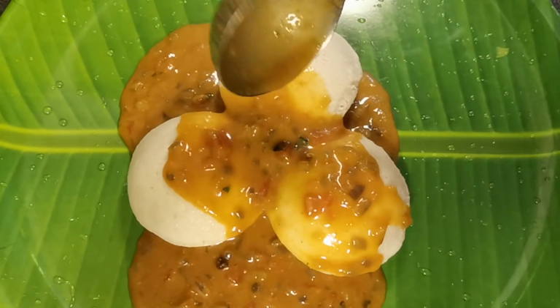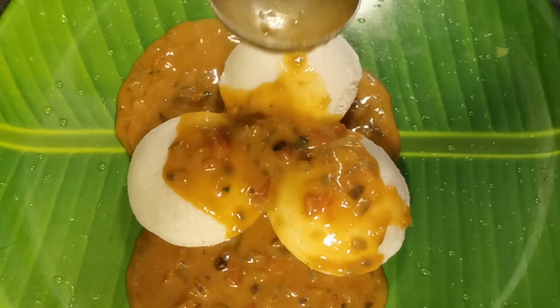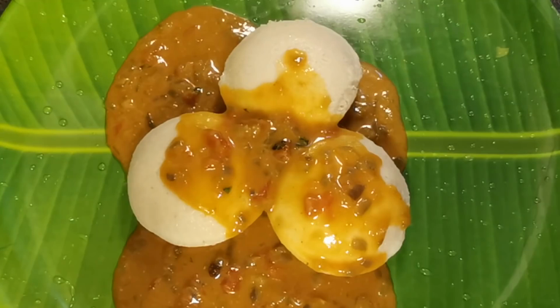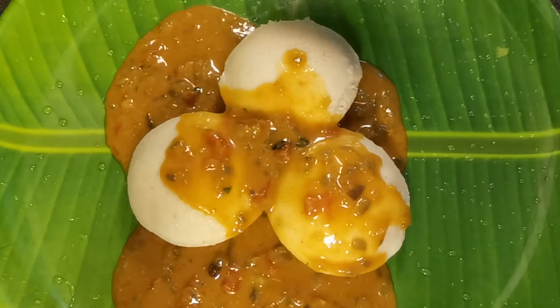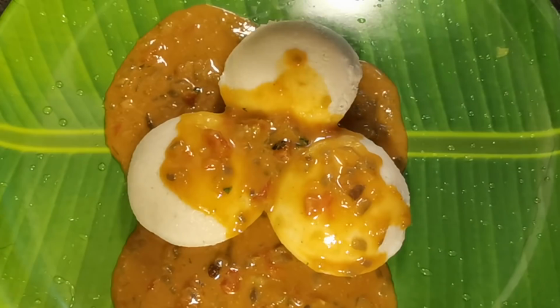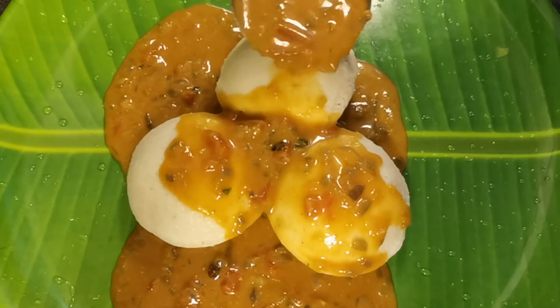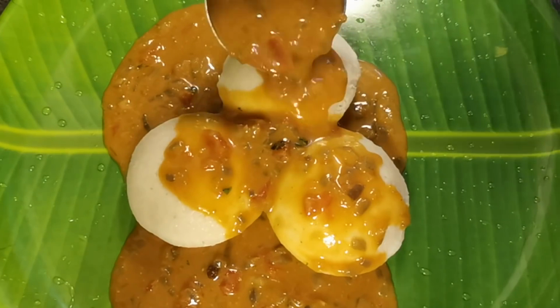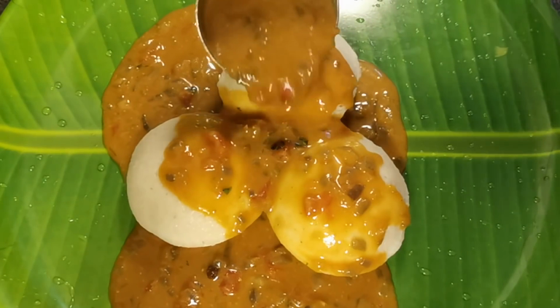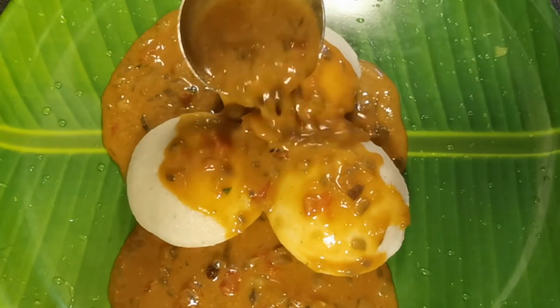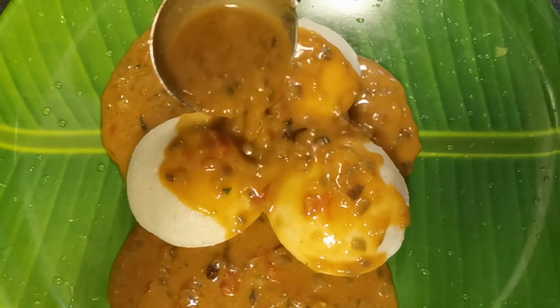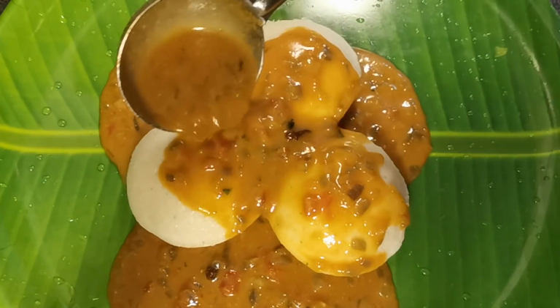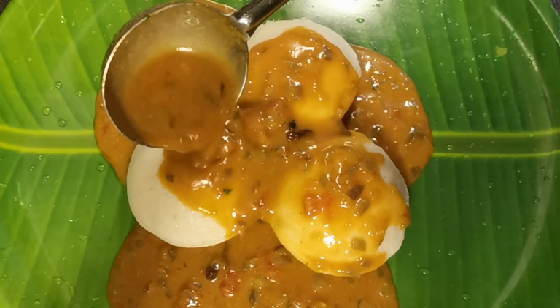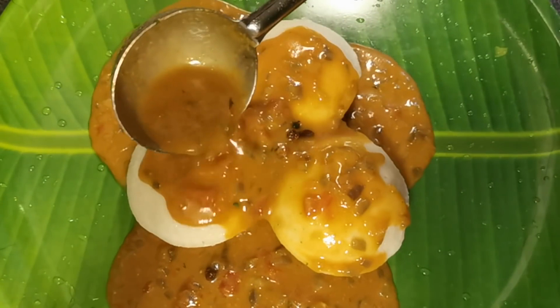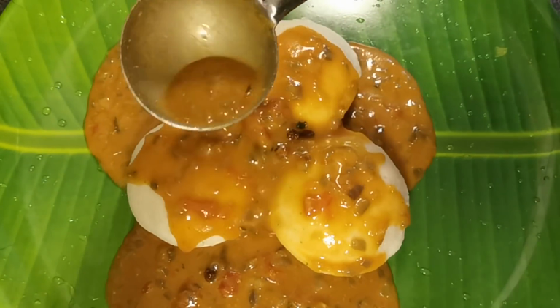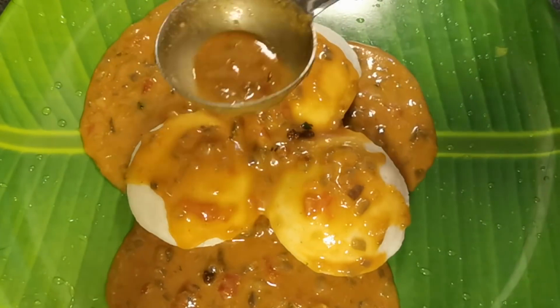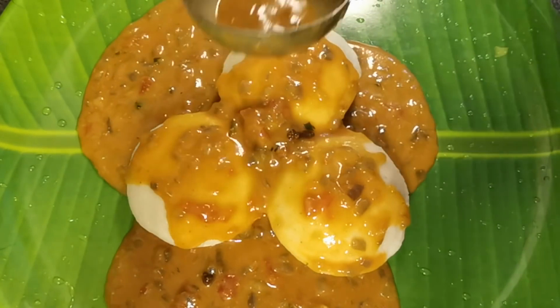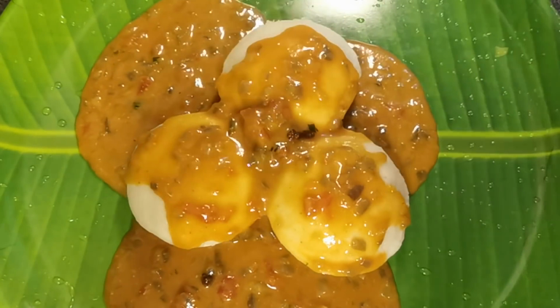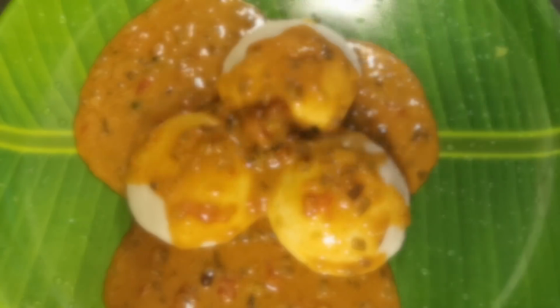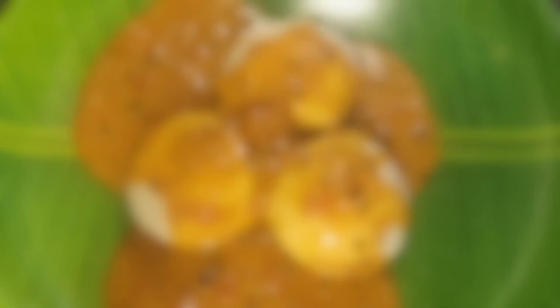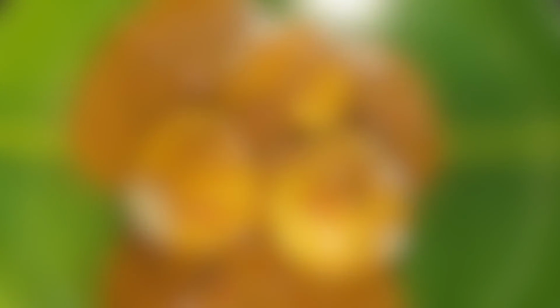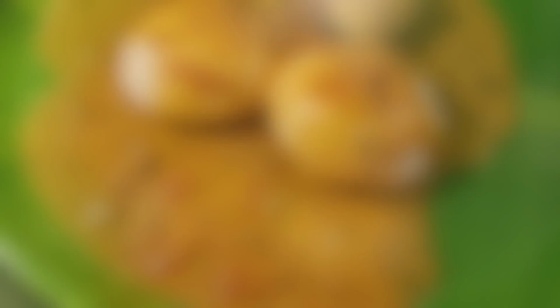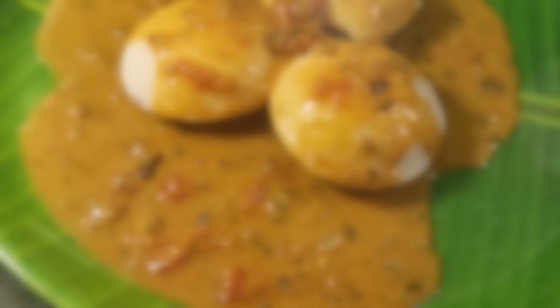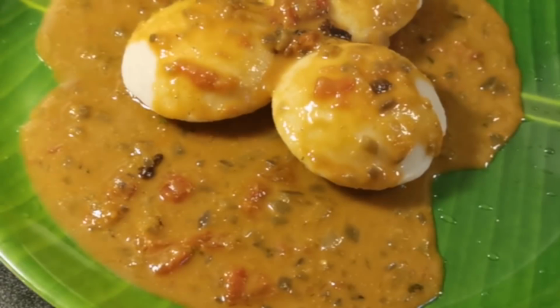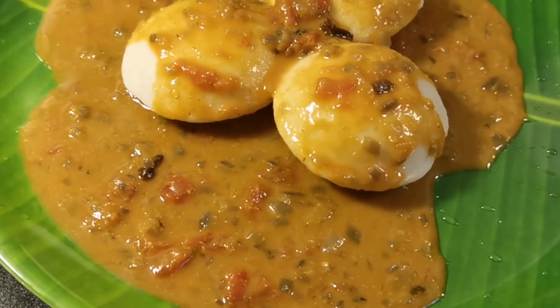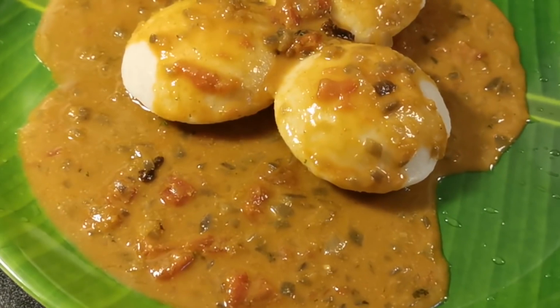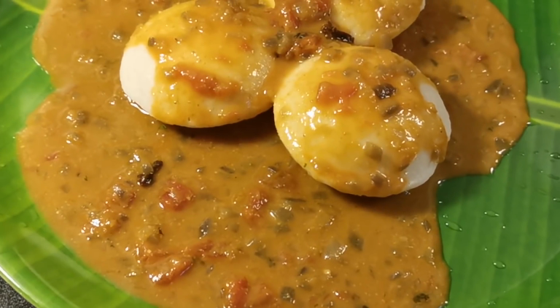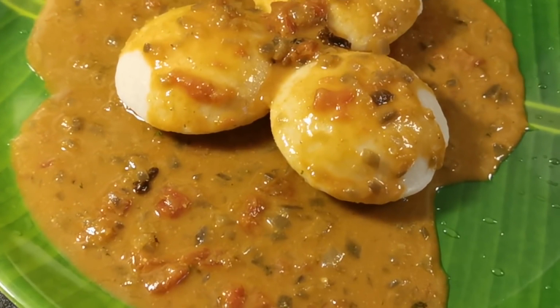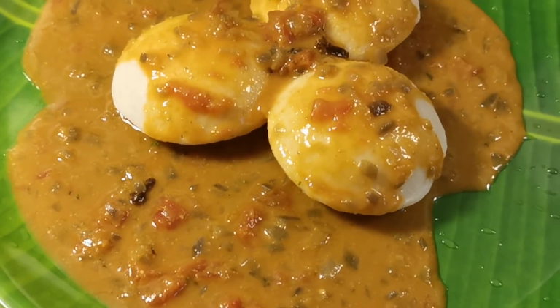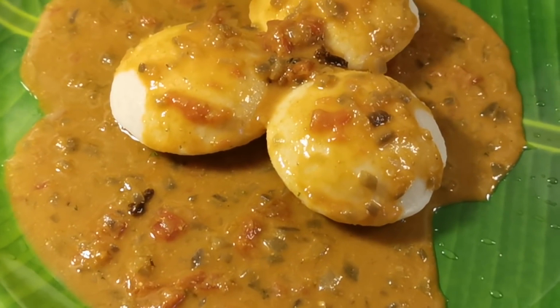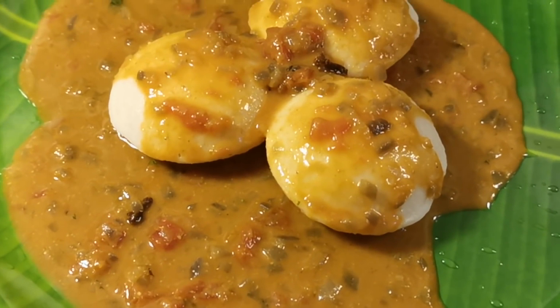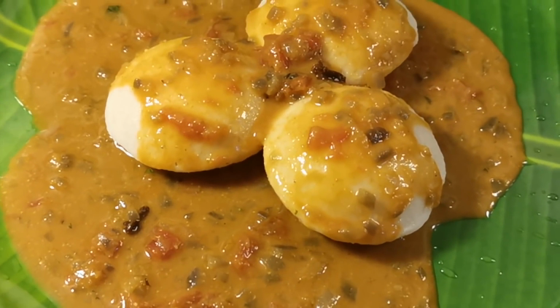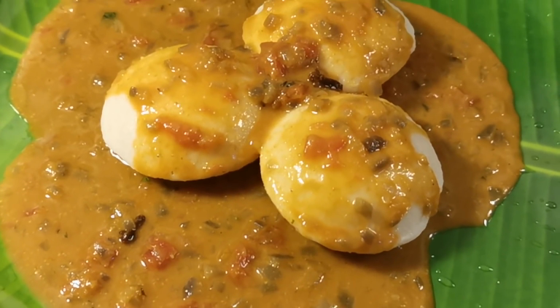Please tell us about this recipe in the comments. Thank you.